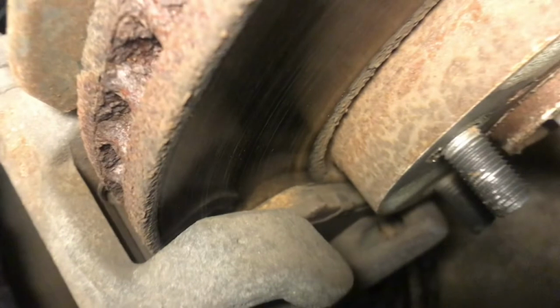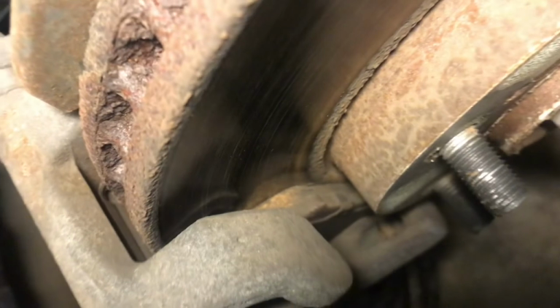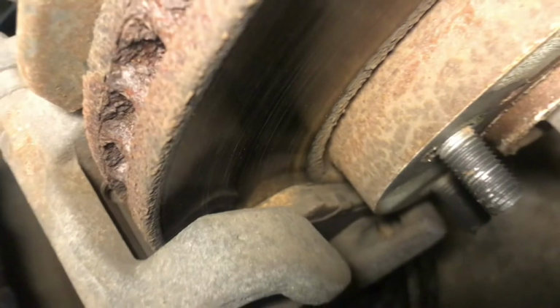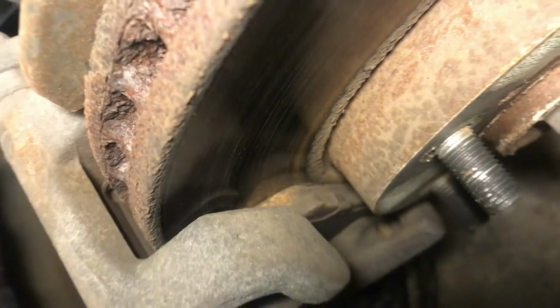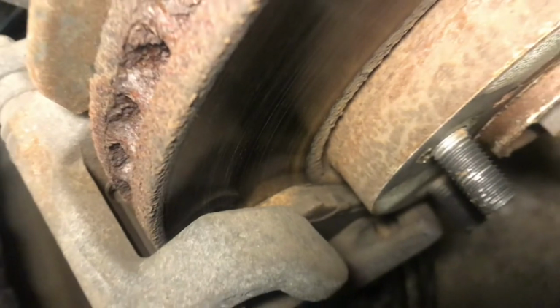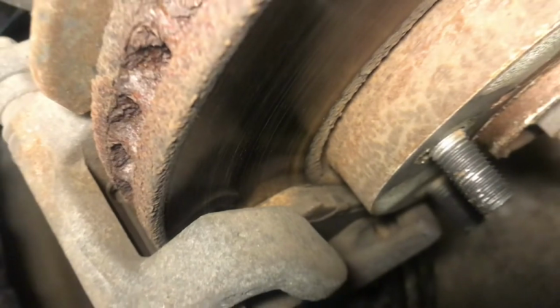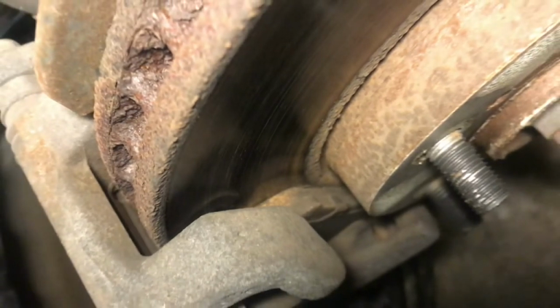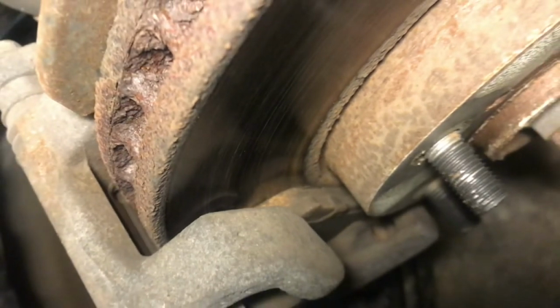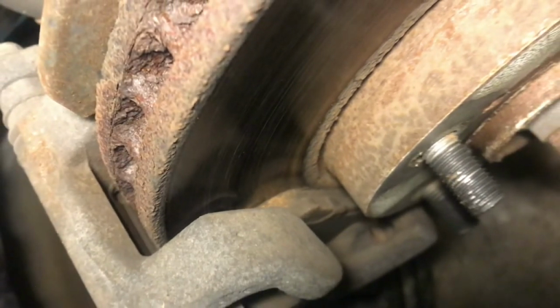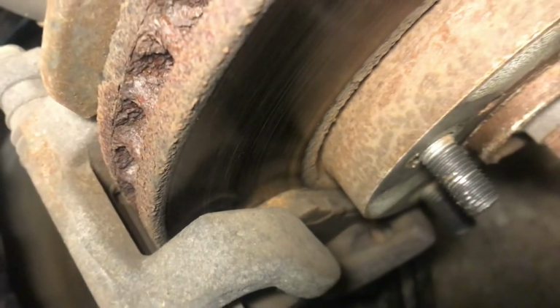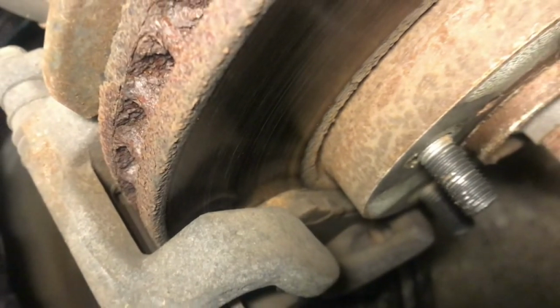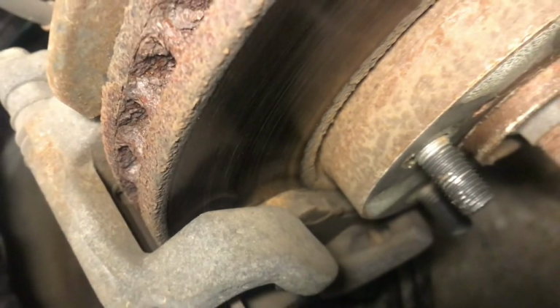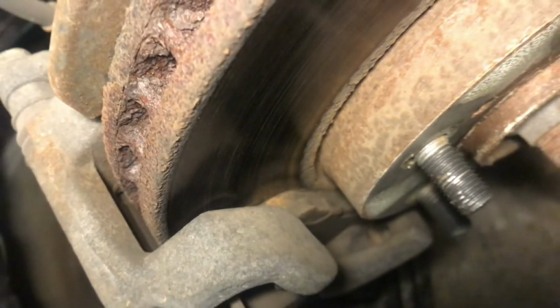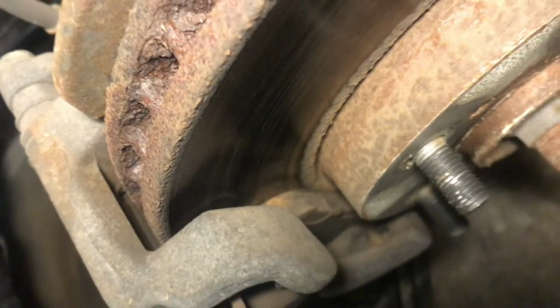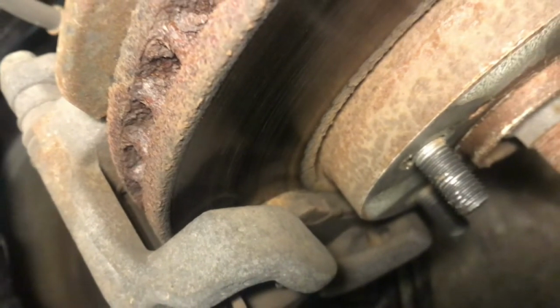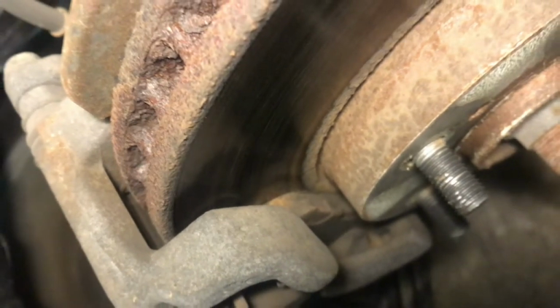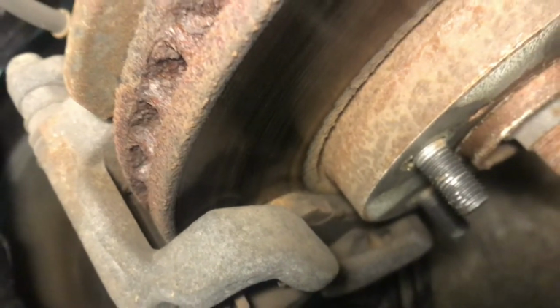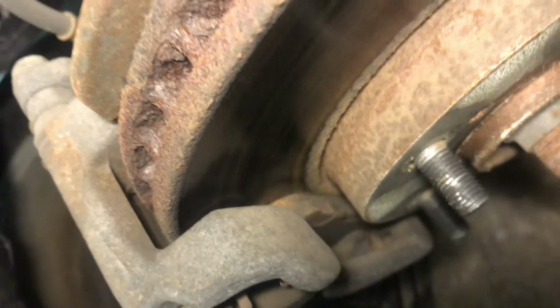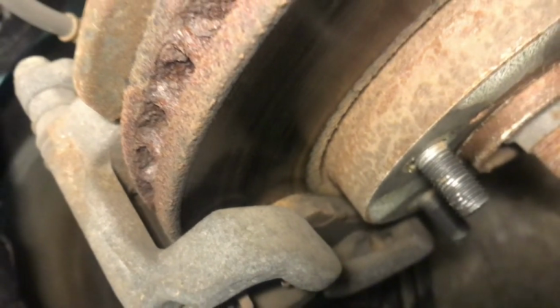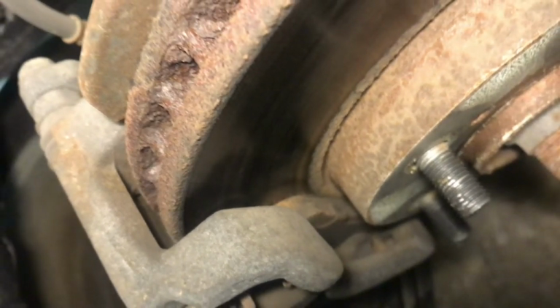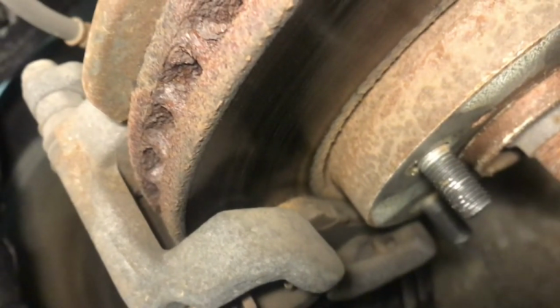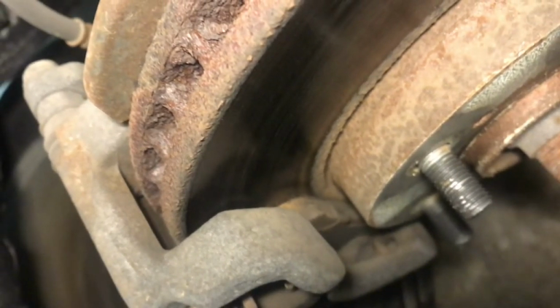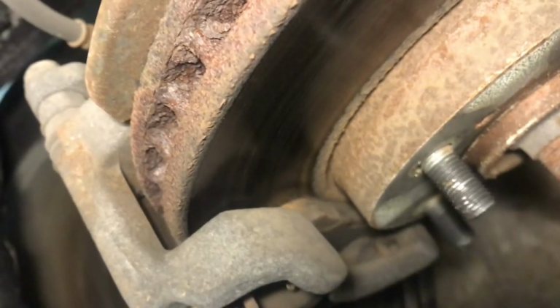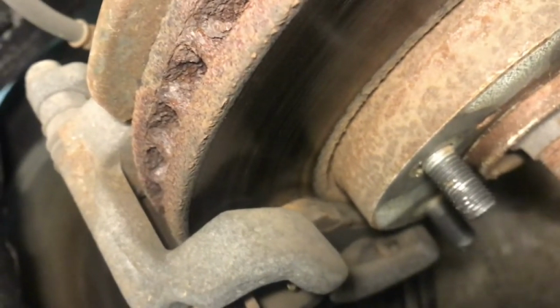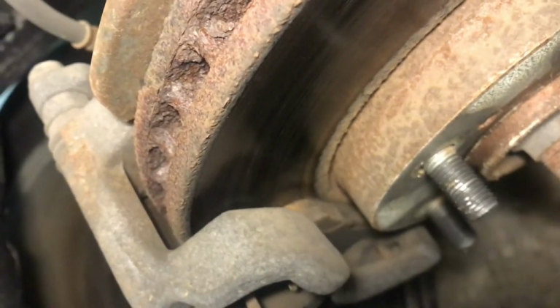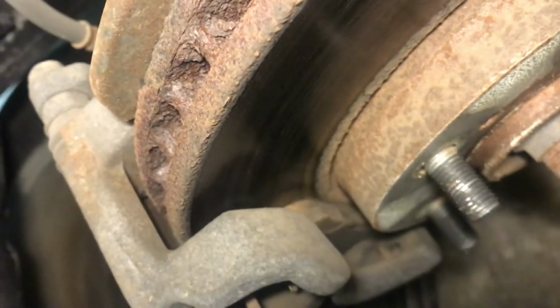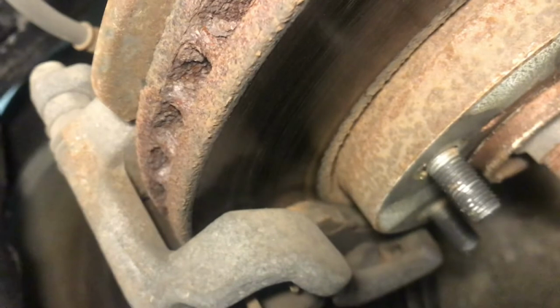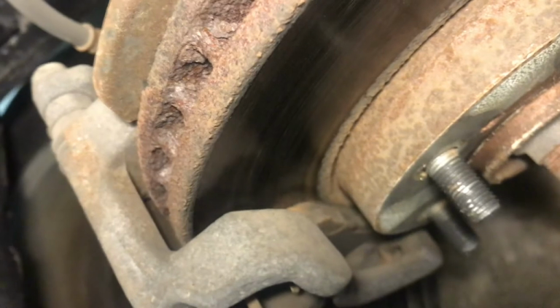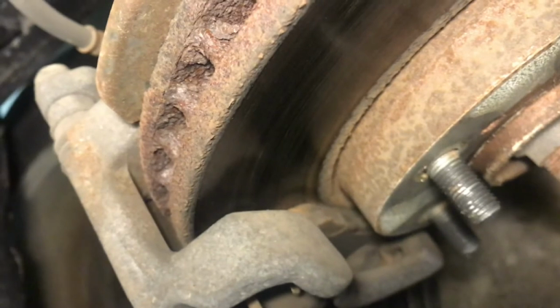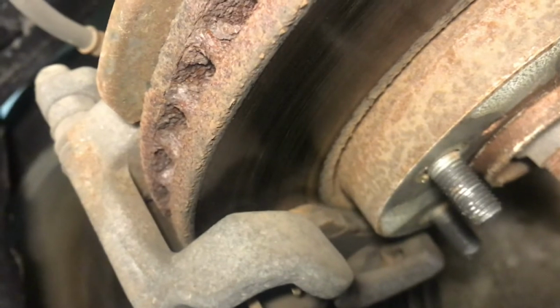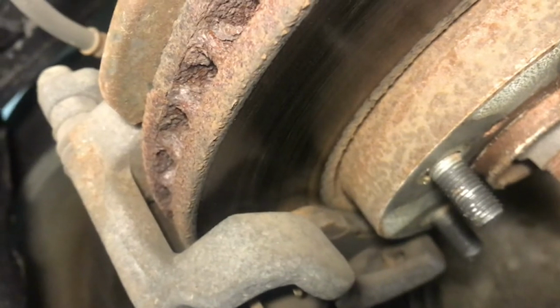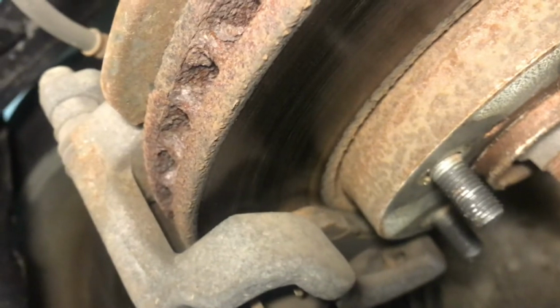From a quick look, this looks pretty good. I'll explain how you can measure these so you can determine if there's enough brake pad left.